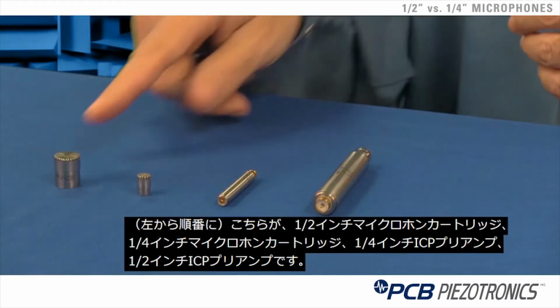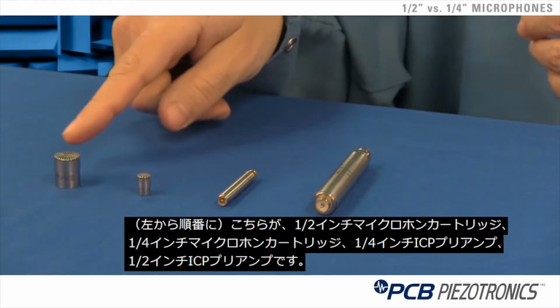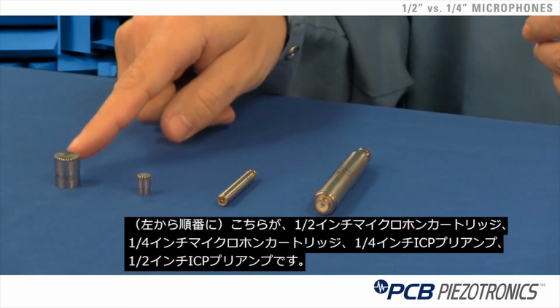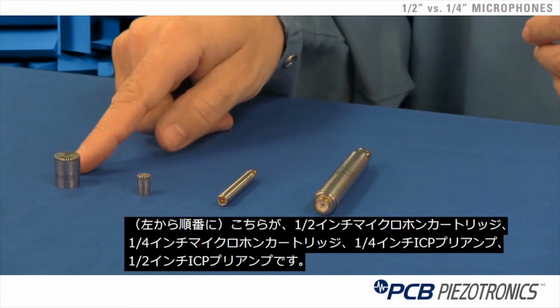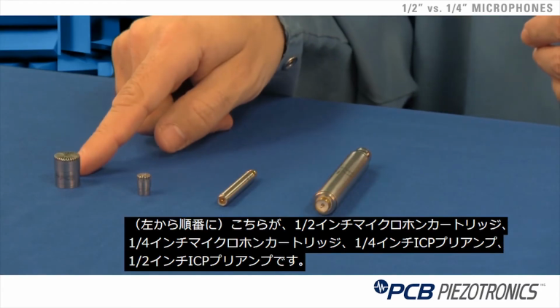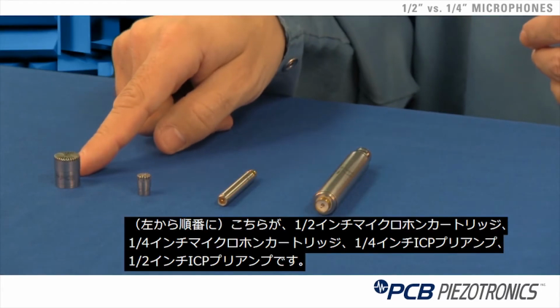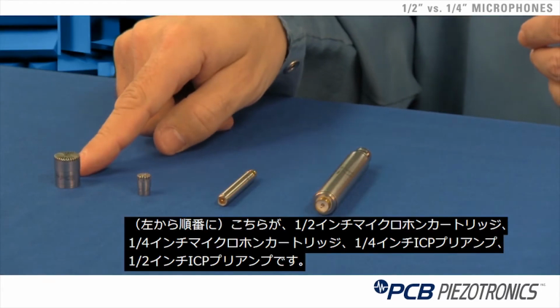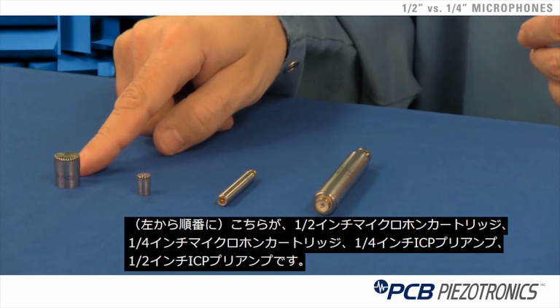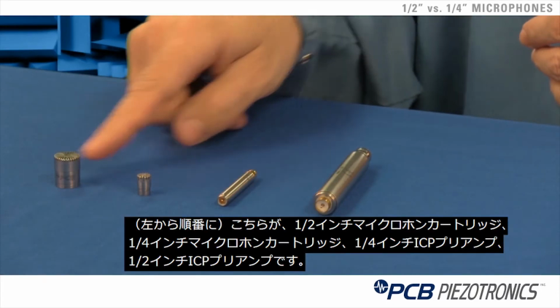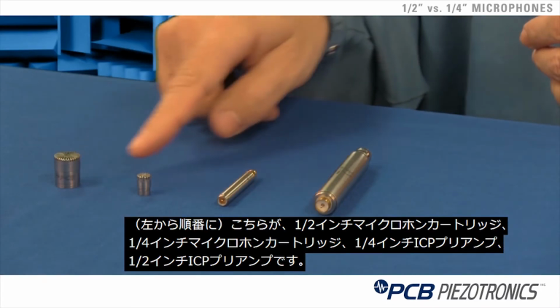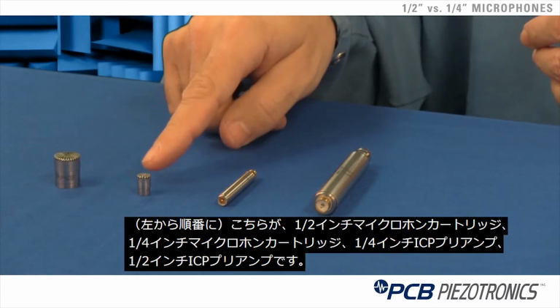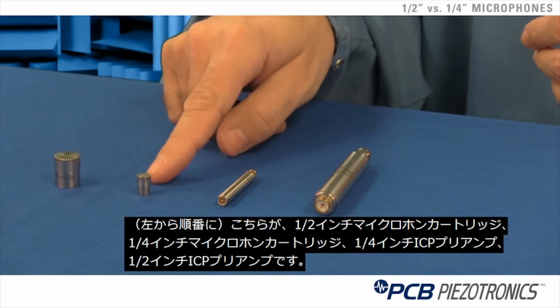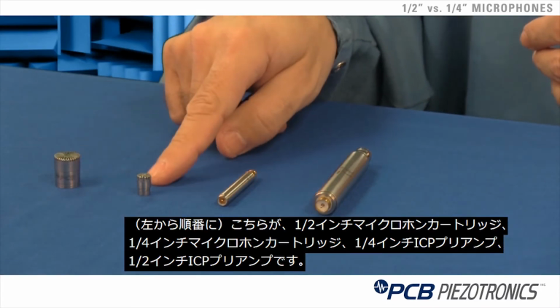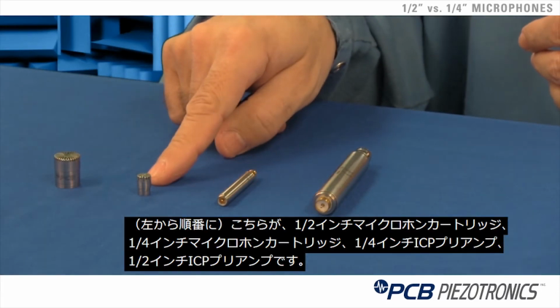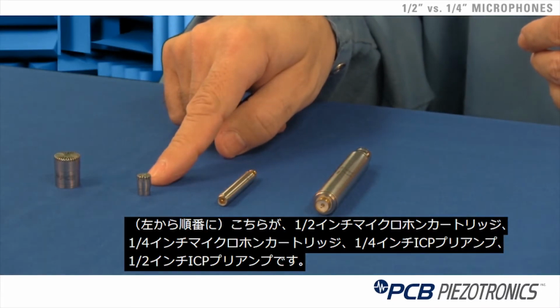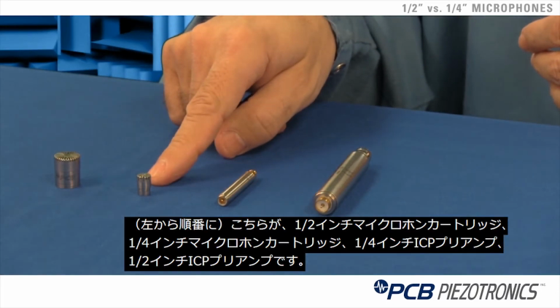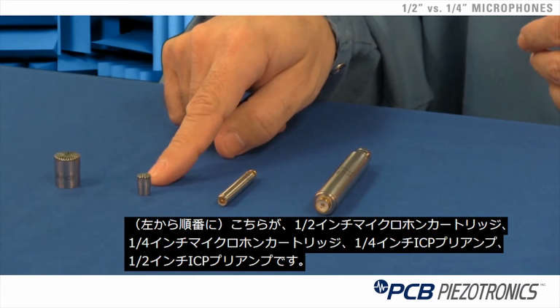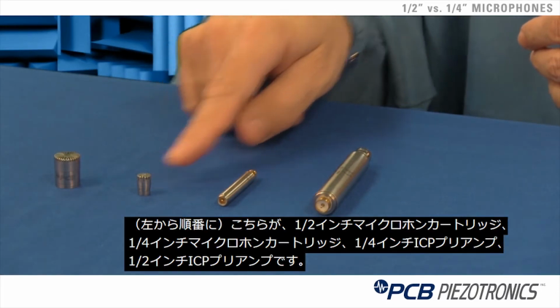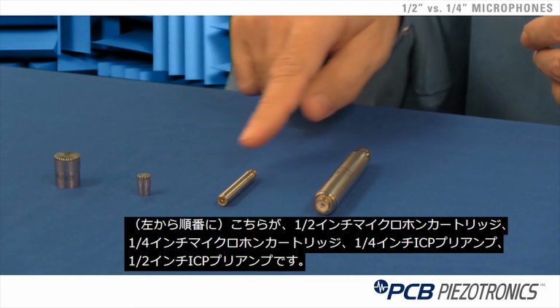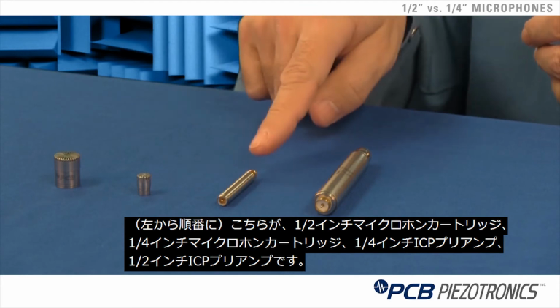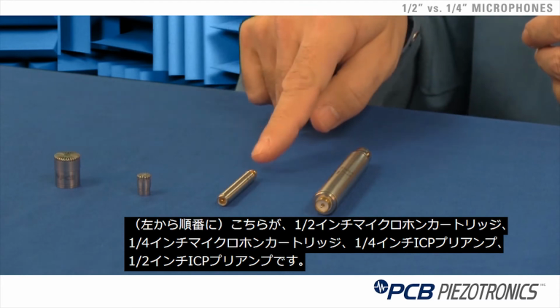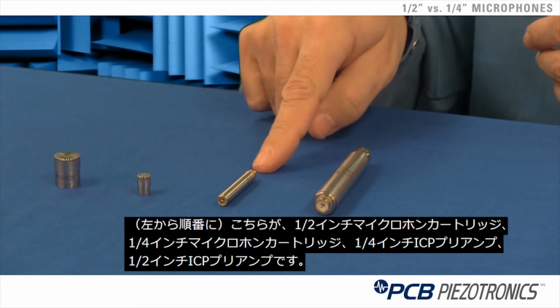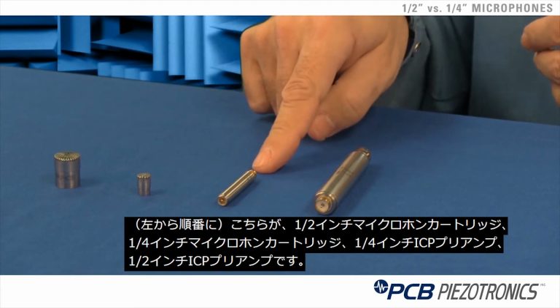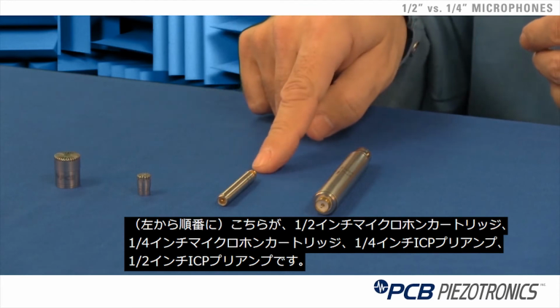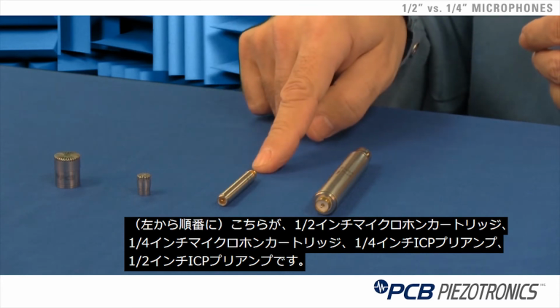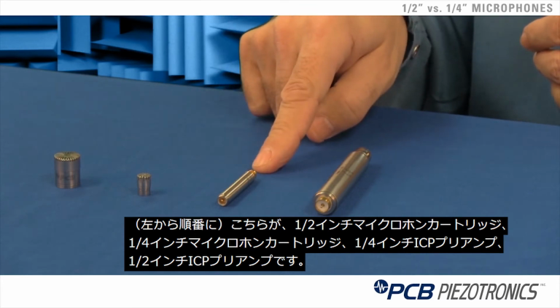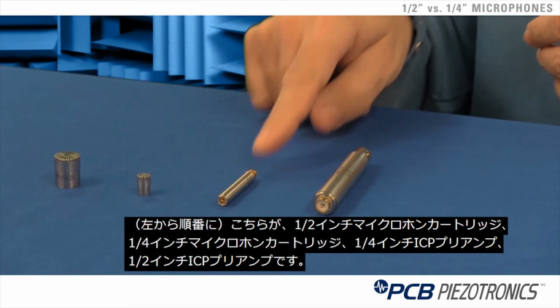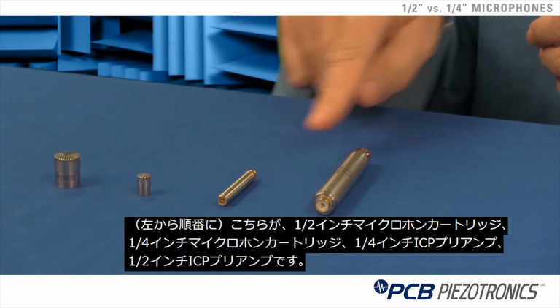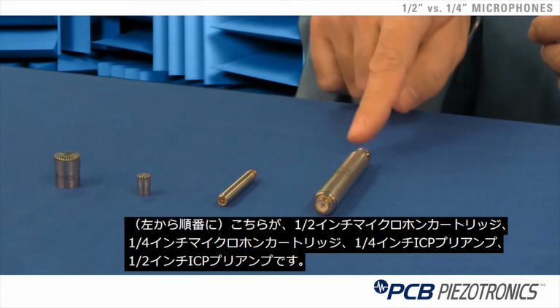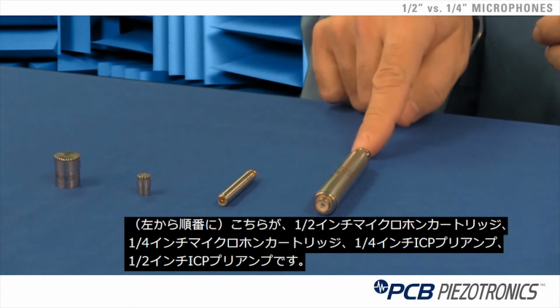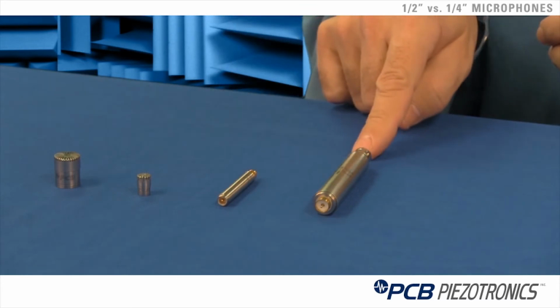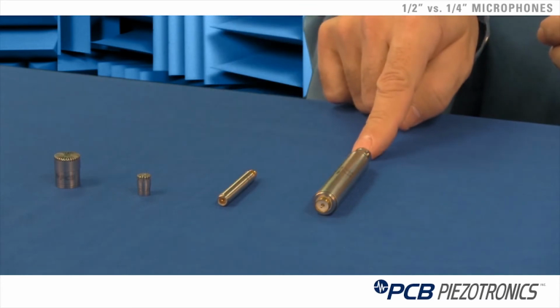As you see here on the table, we've got a half inch microphone cartridge, quarter inch microphone cartridge, quarter inch preamplifier, and a half inch preamplifier.